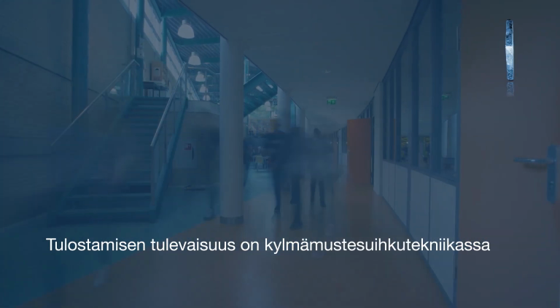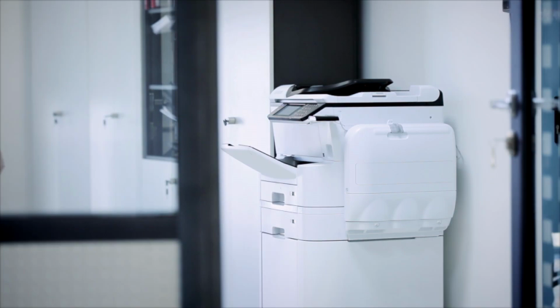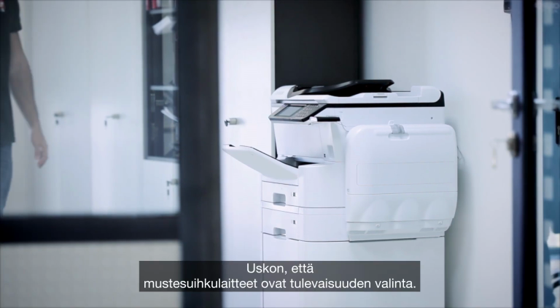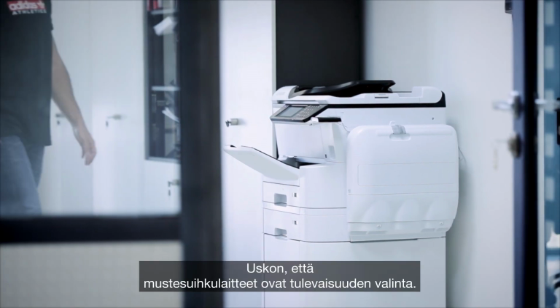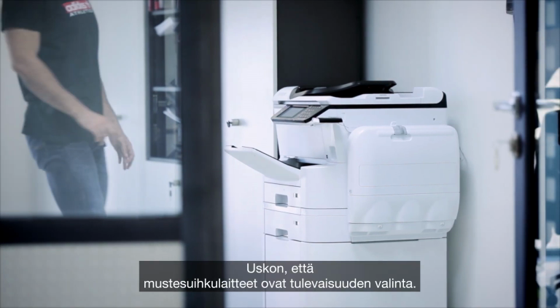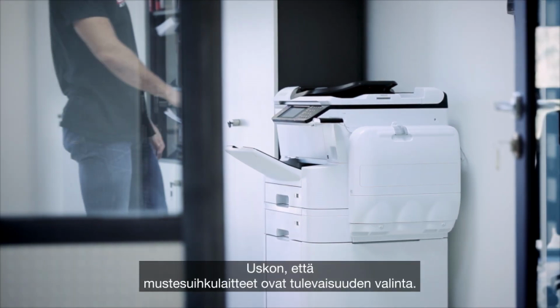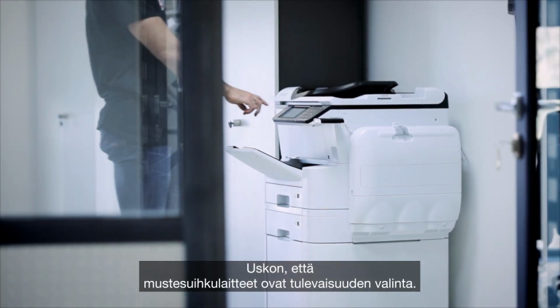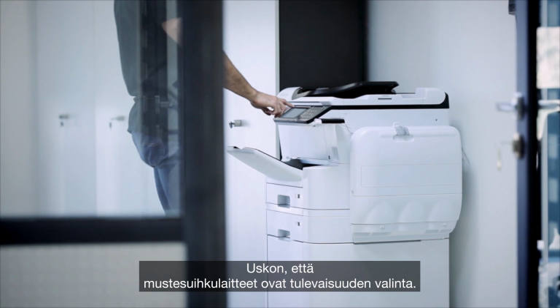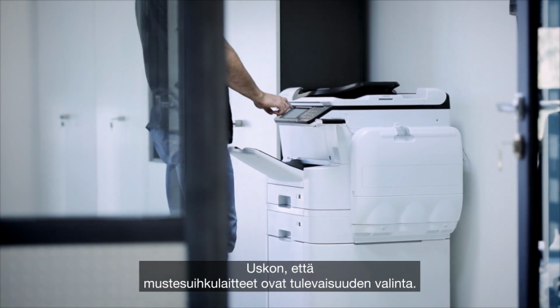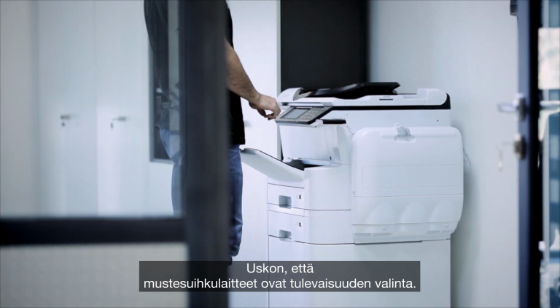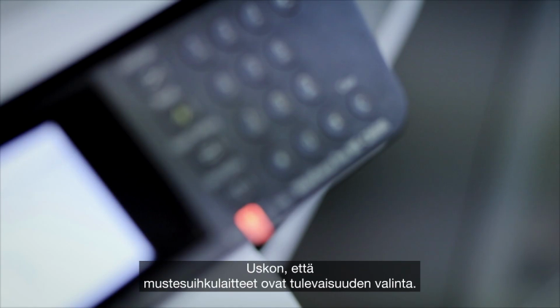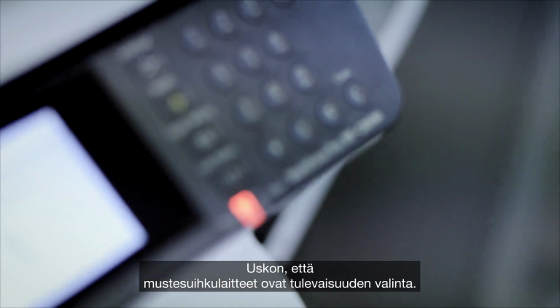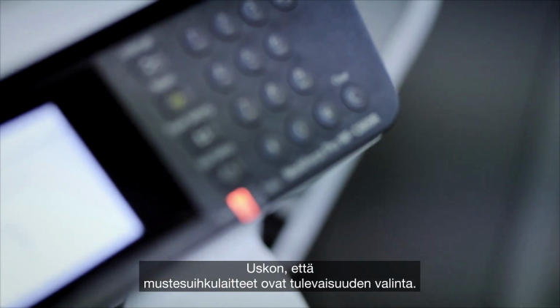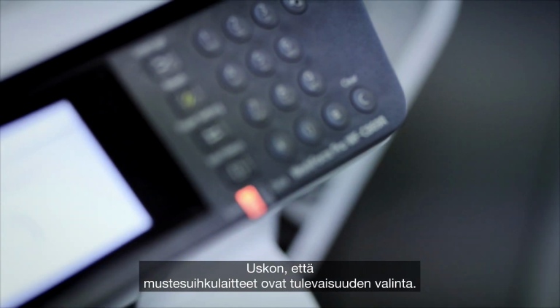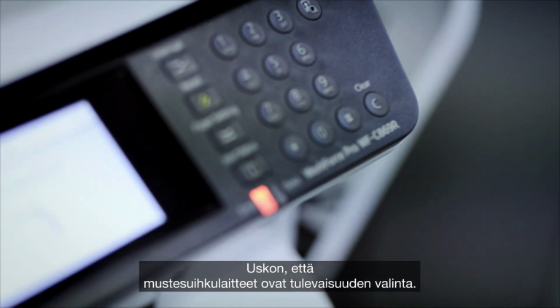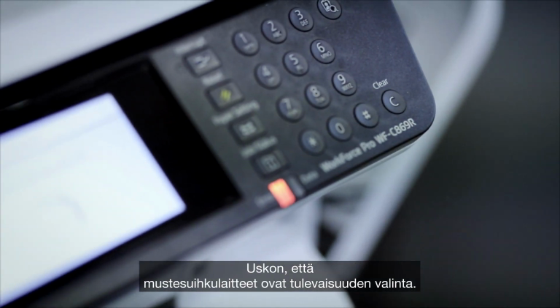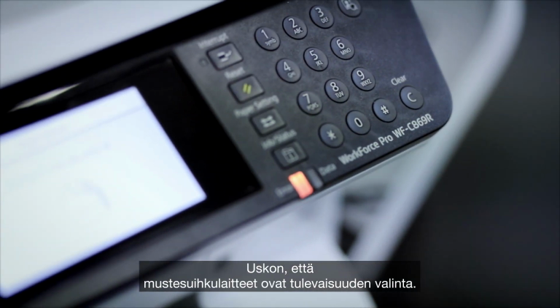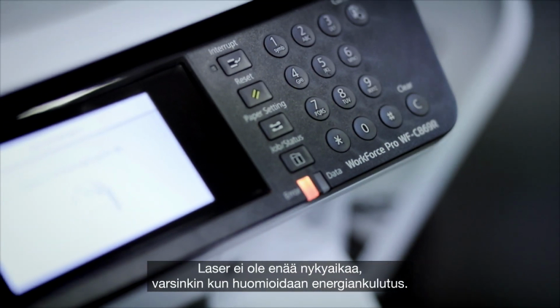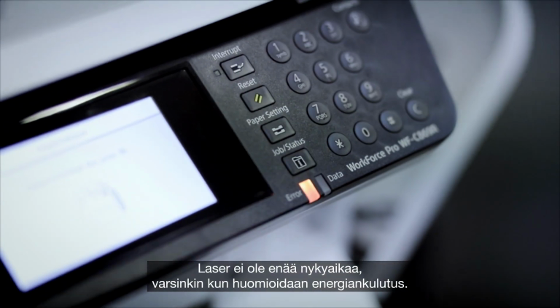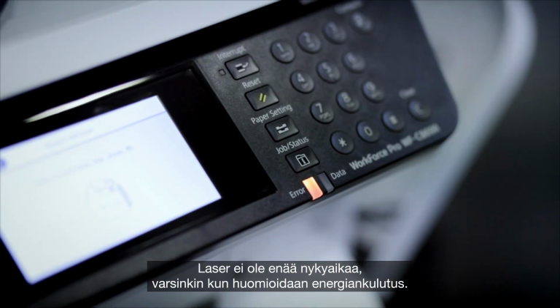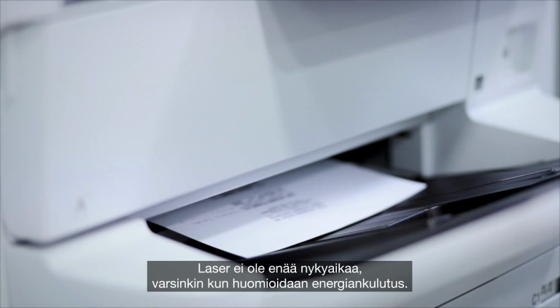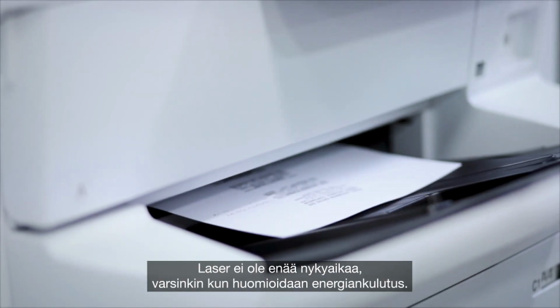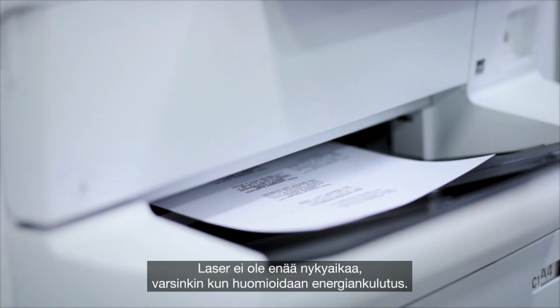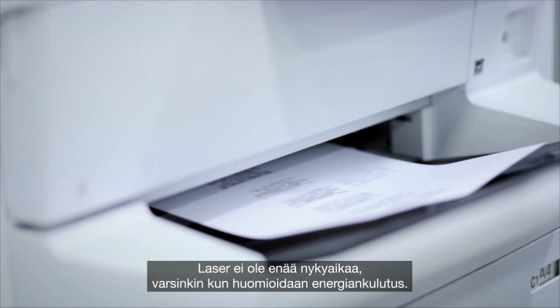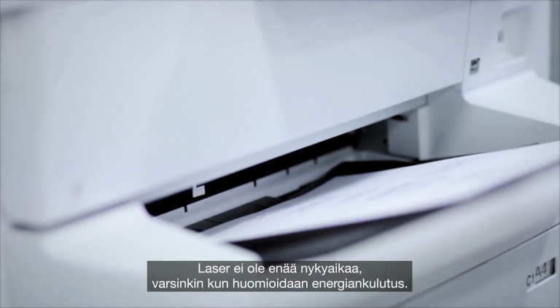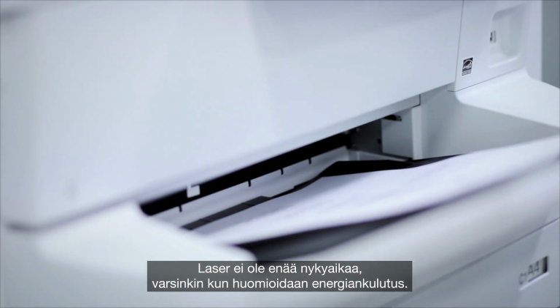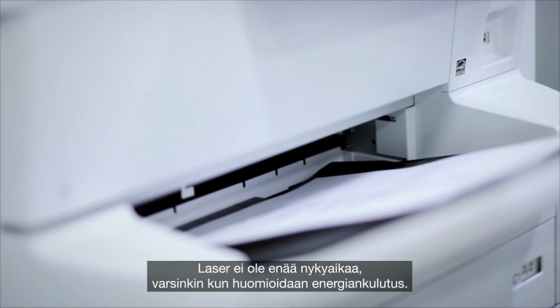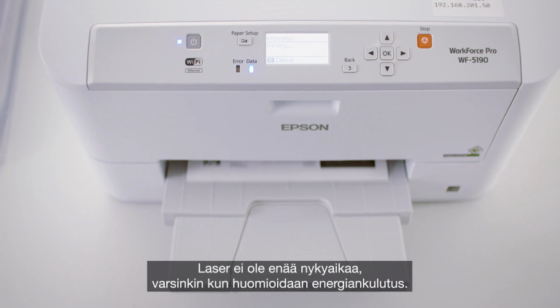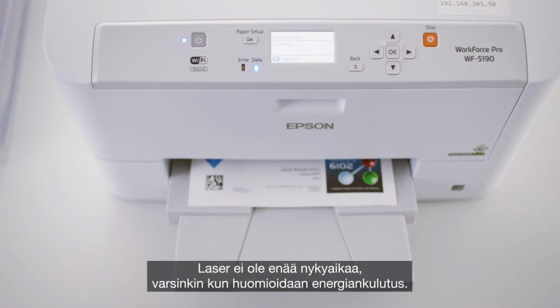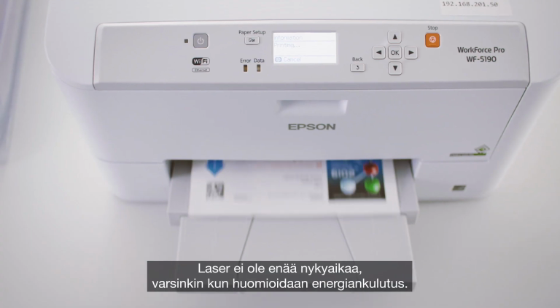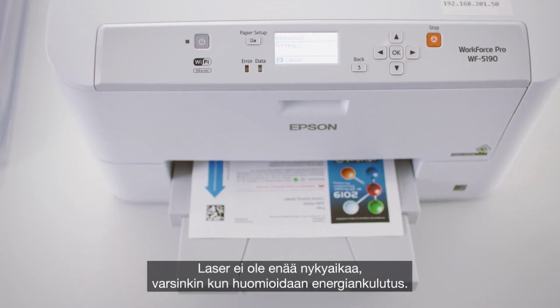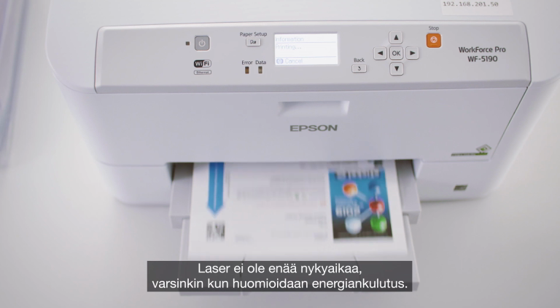I think that inkjet devices are definitely the future. Laser is no longer the right choice, especially when you look at the energy consumption.